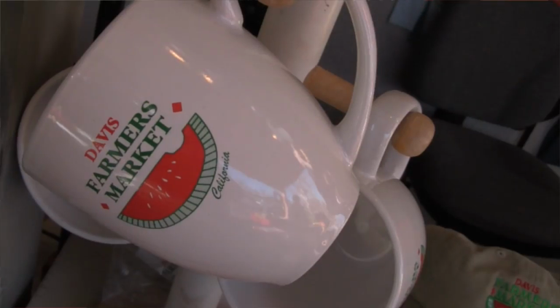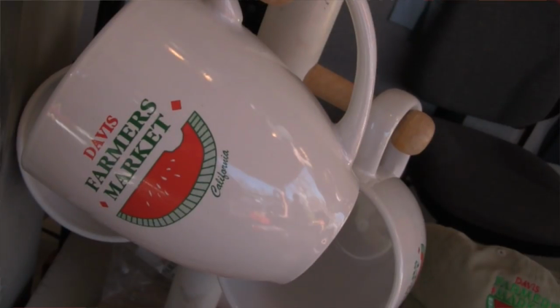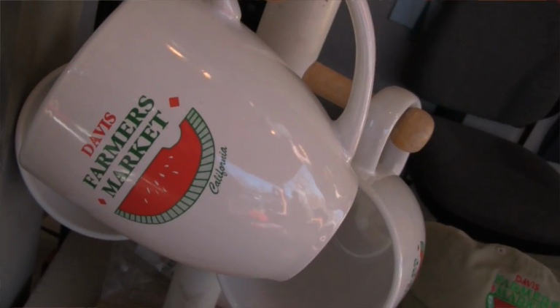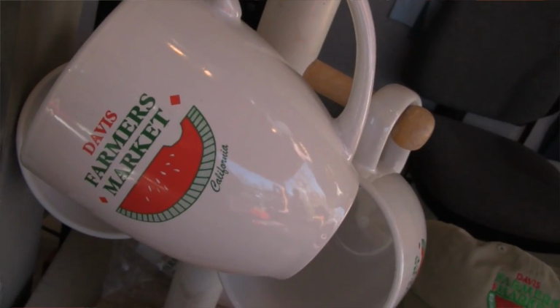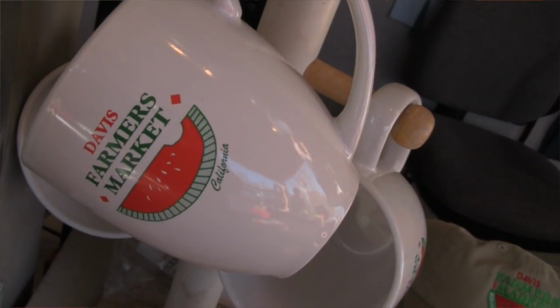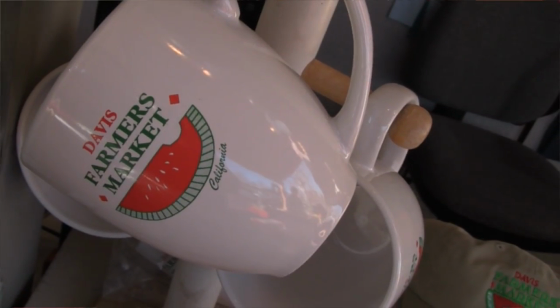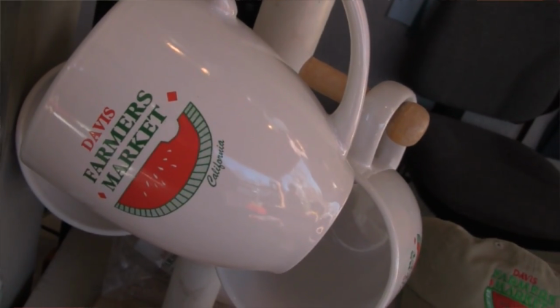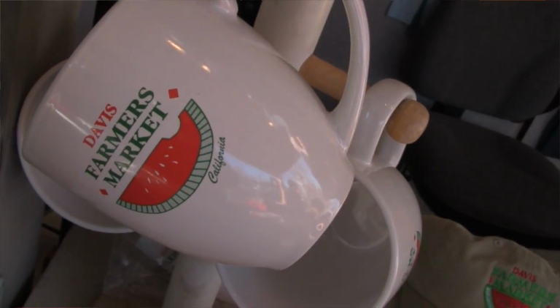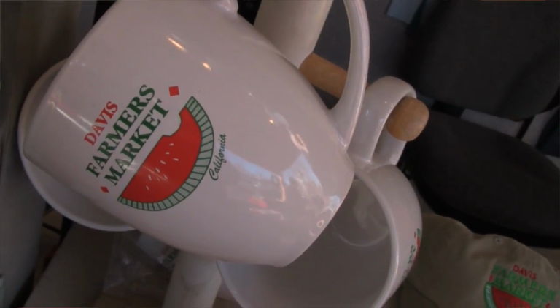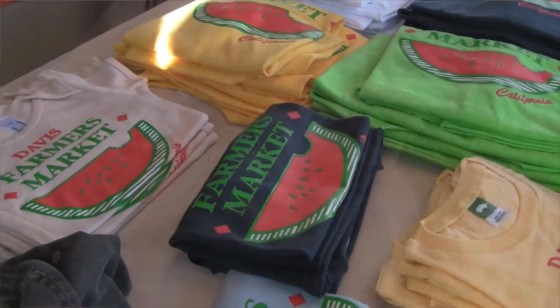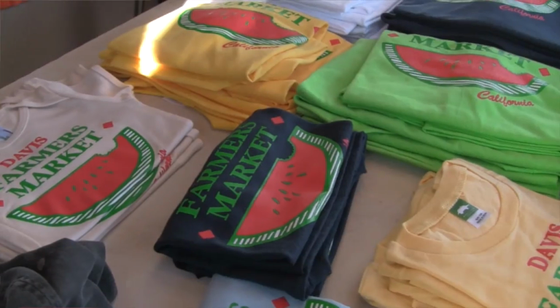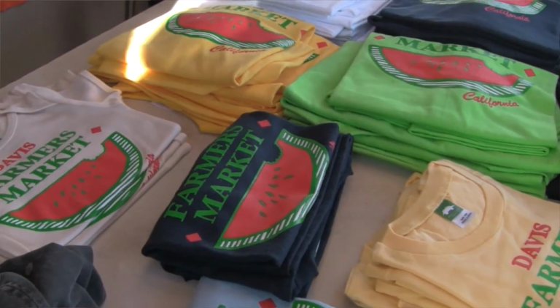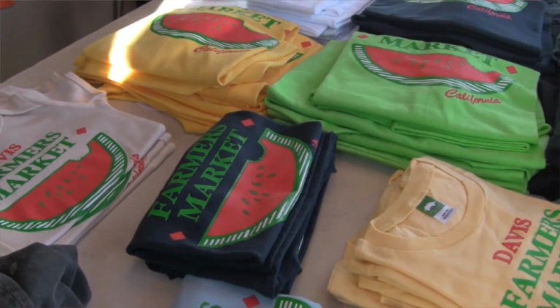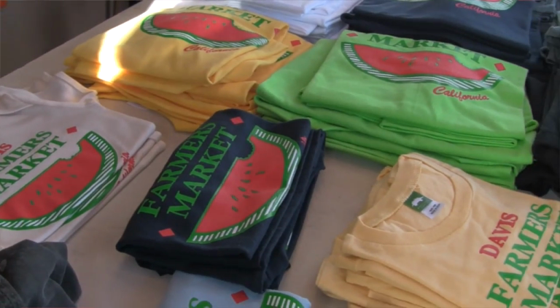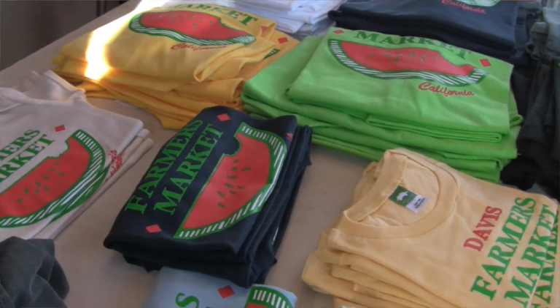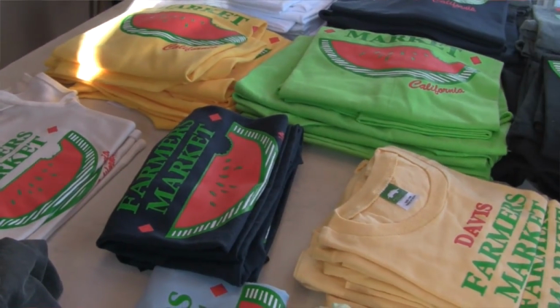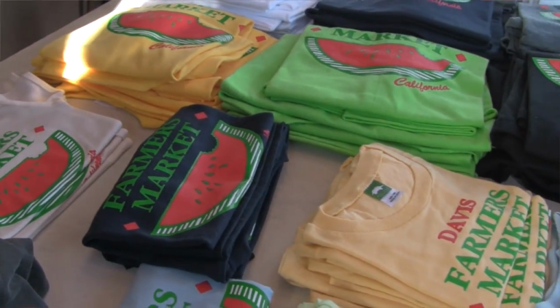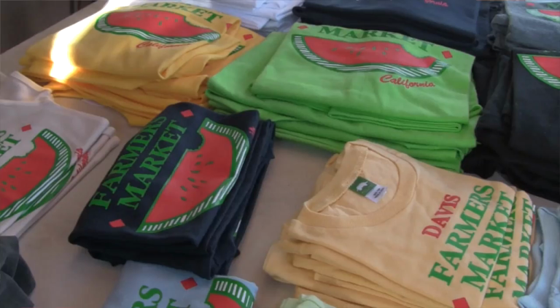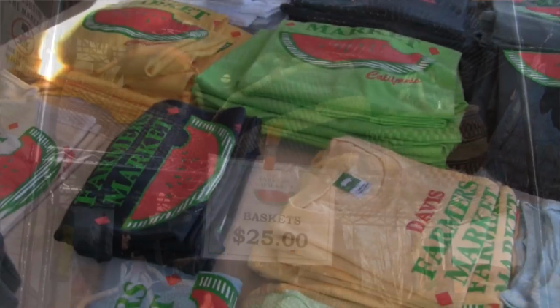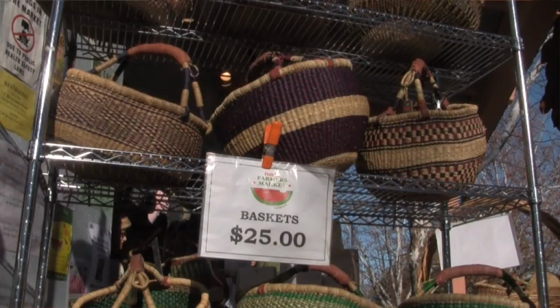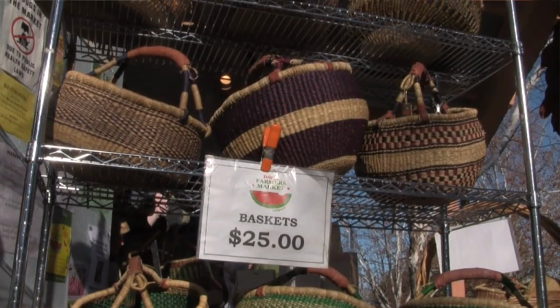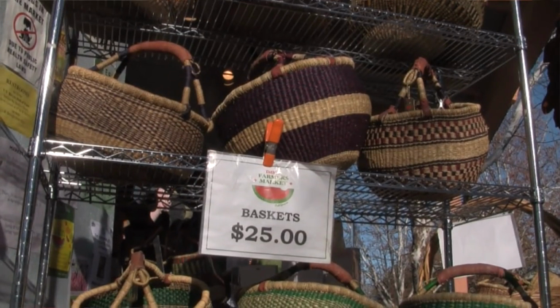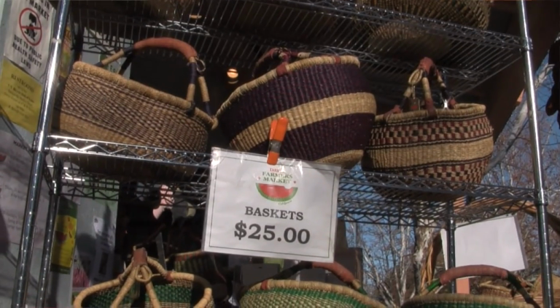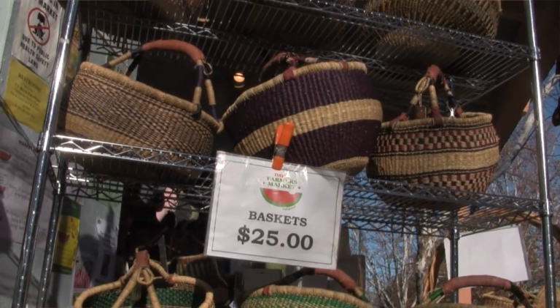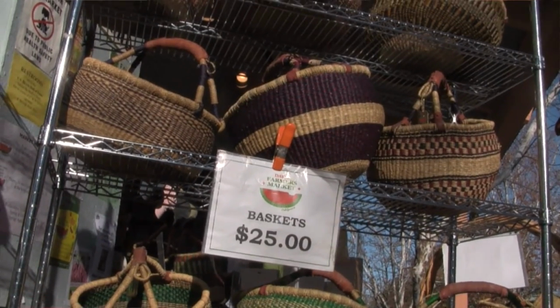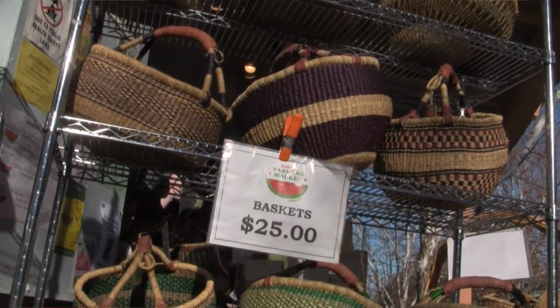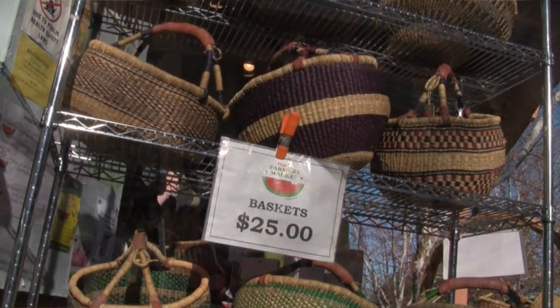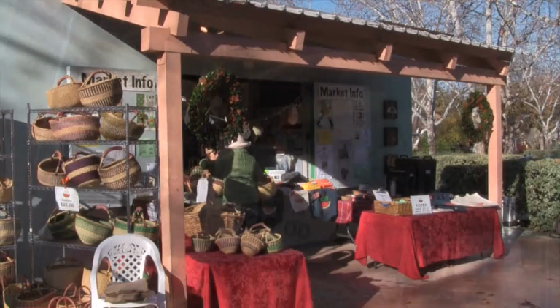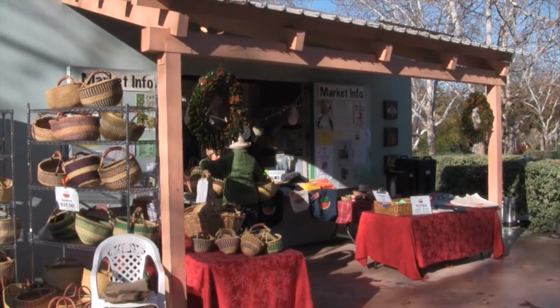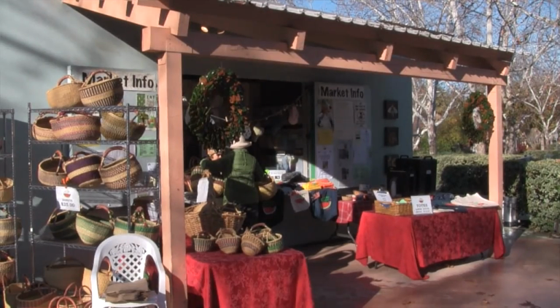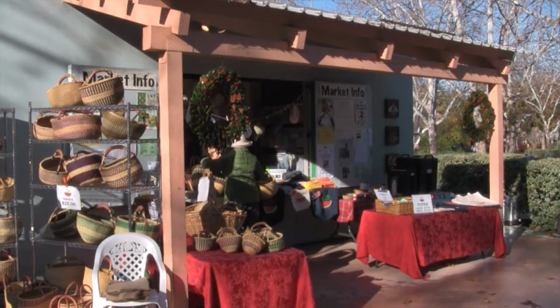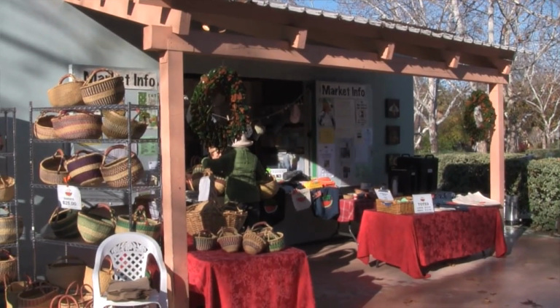We have mugs, aprons, t-shirts, market baskets — whatever you think of, we've got it.